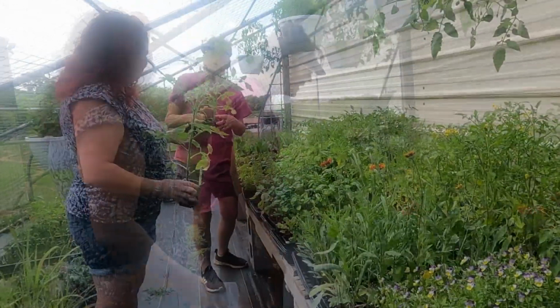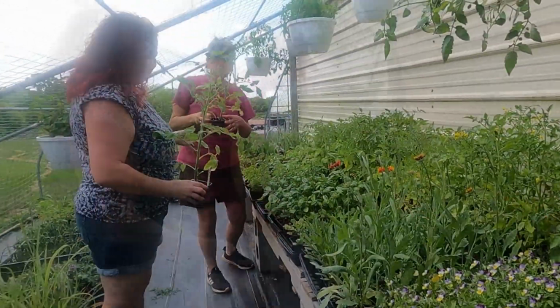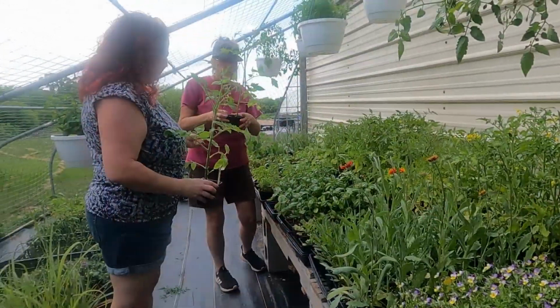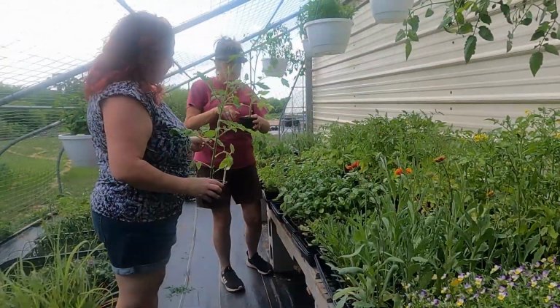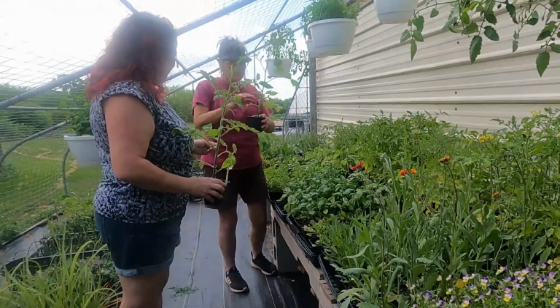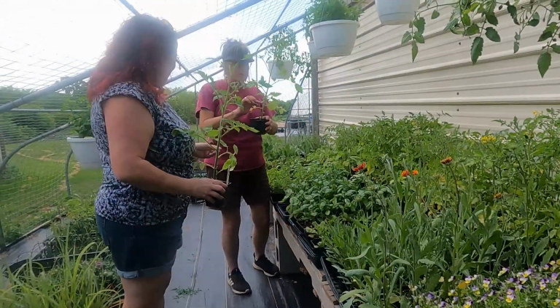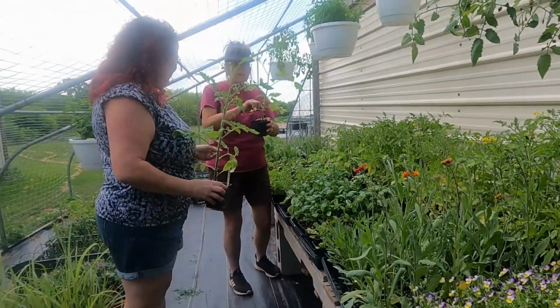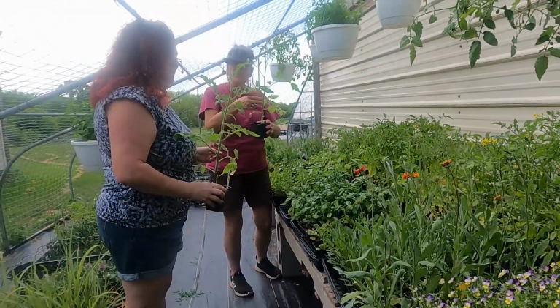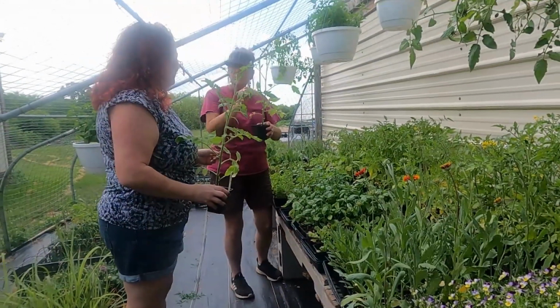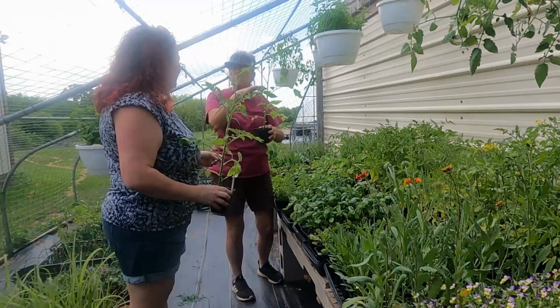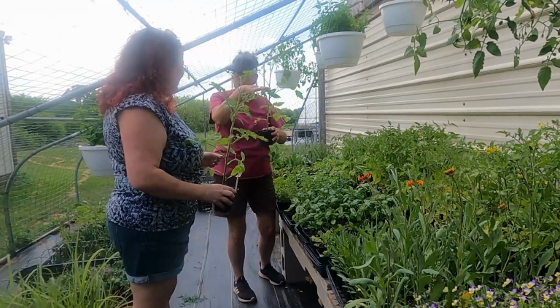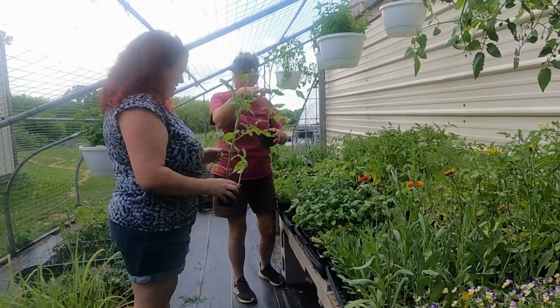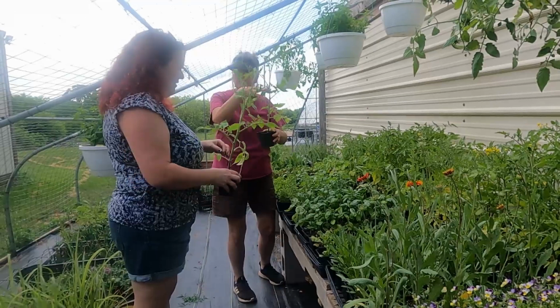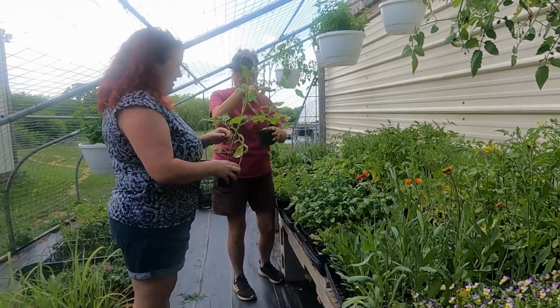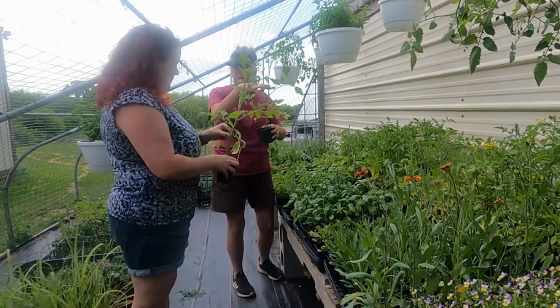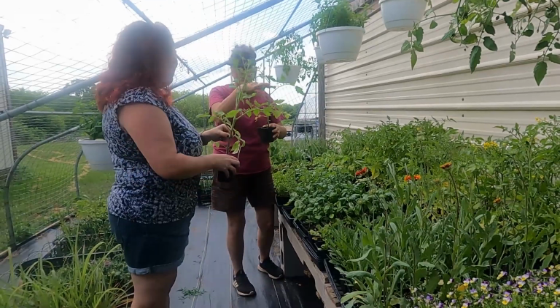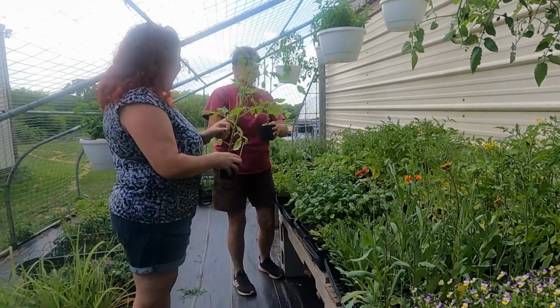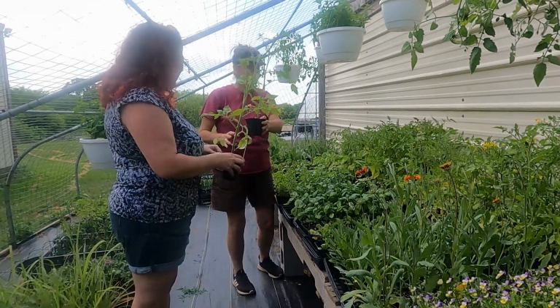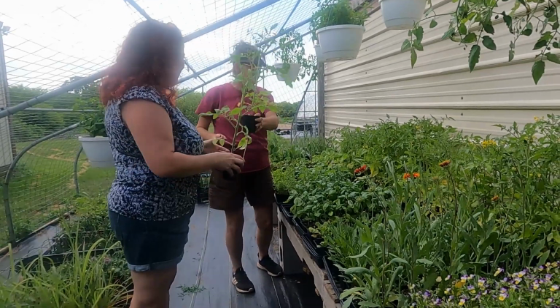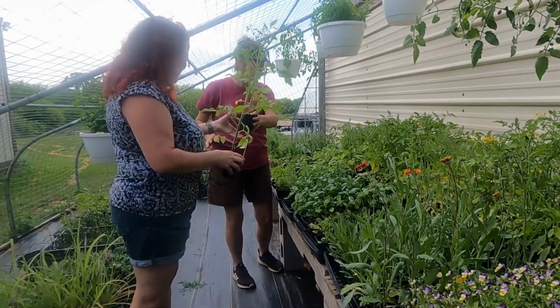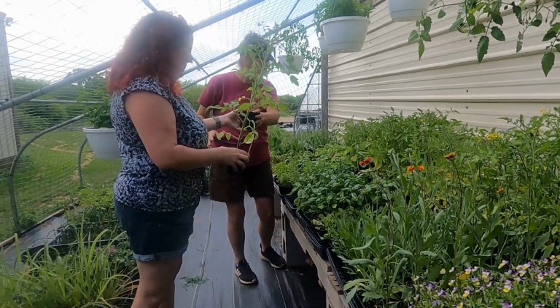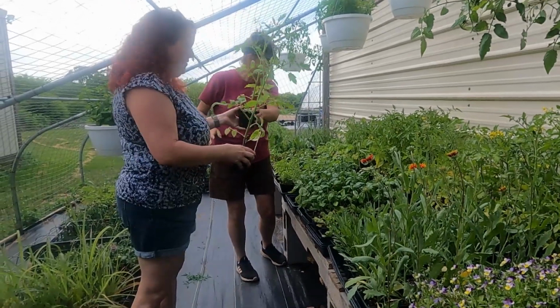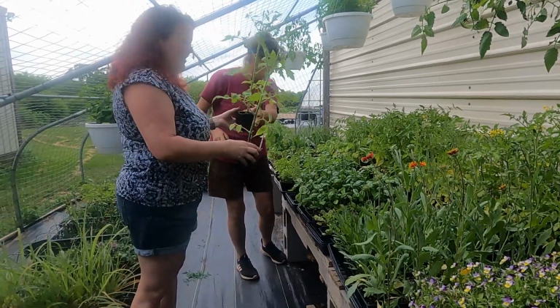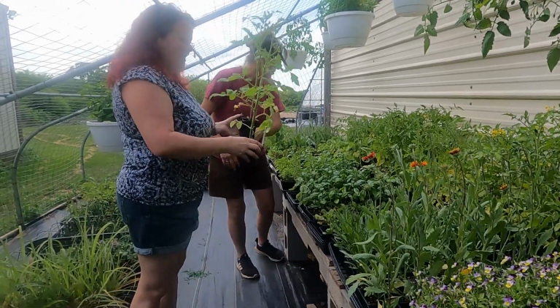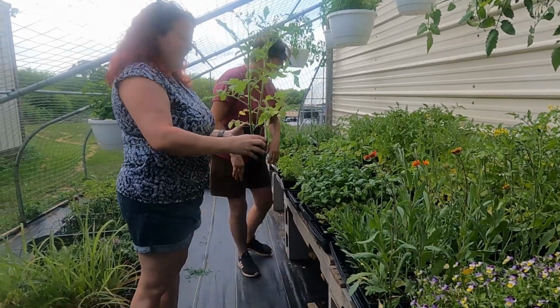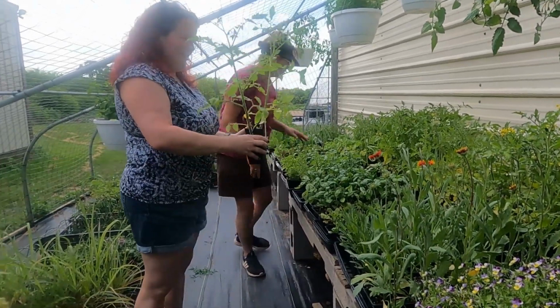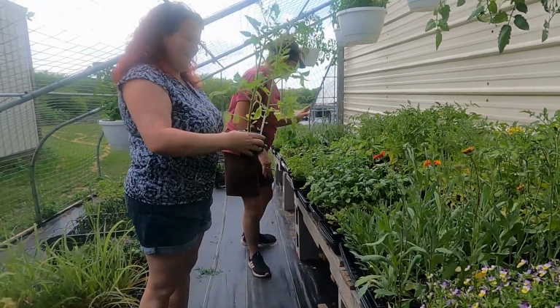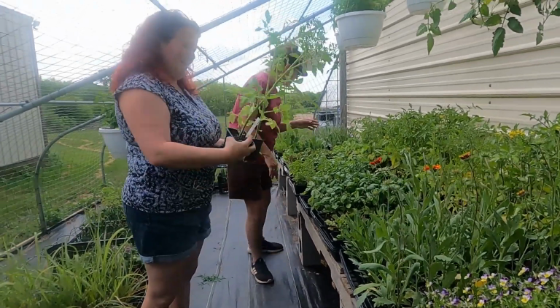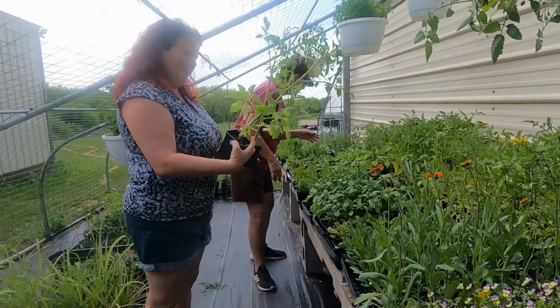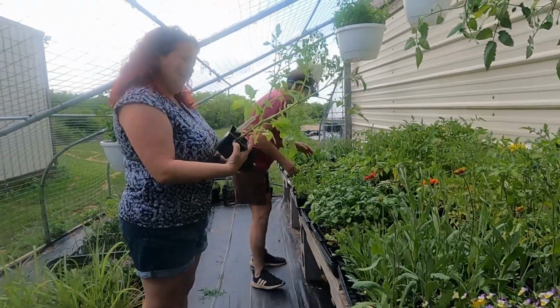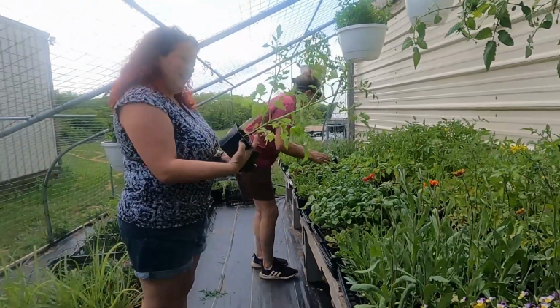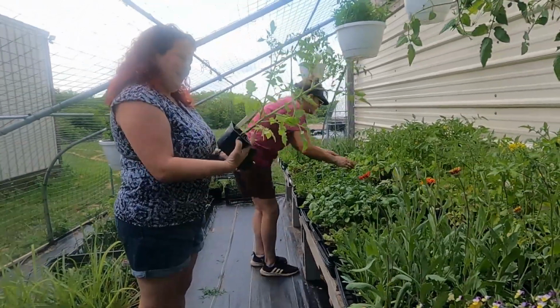Do you guys do the thing where you take off the leaves and you plant them up to there? I don't need to explain that to you.